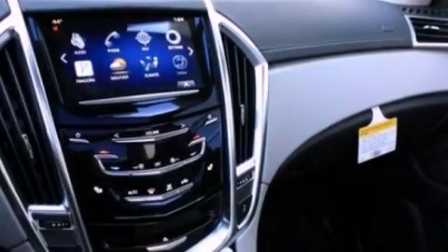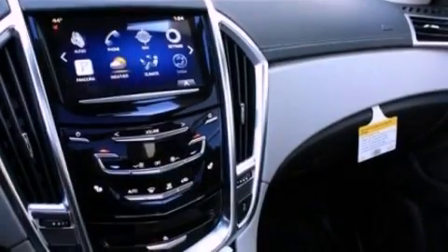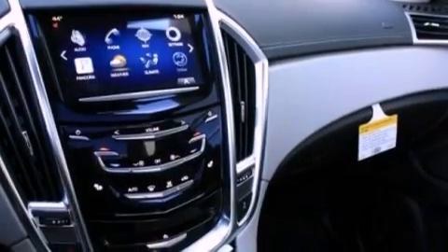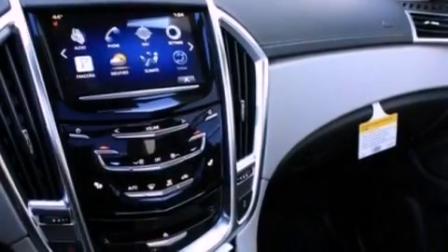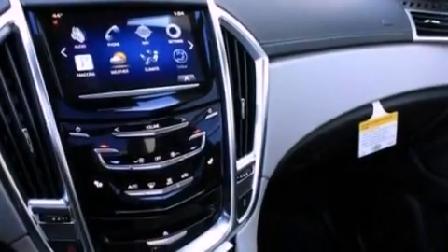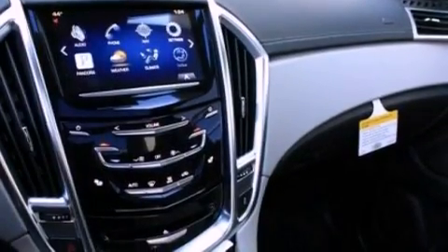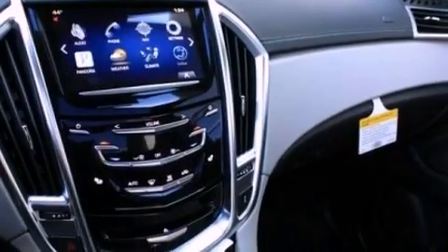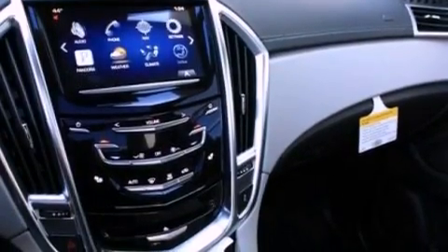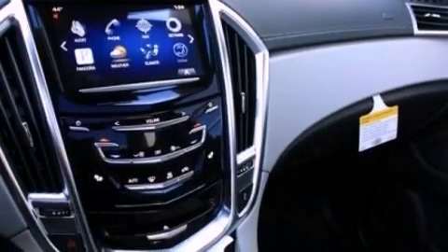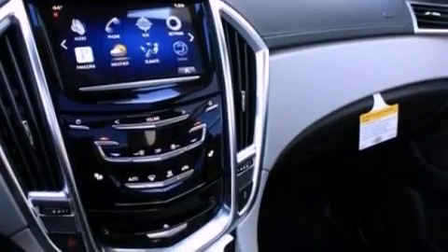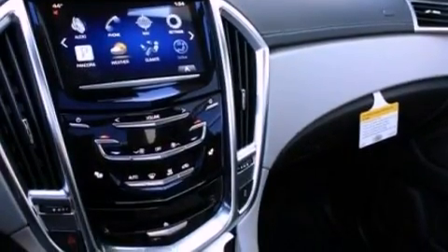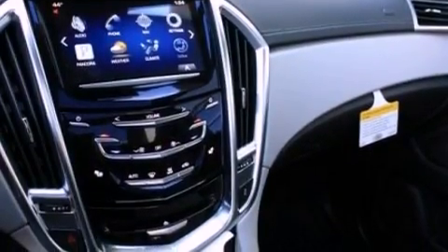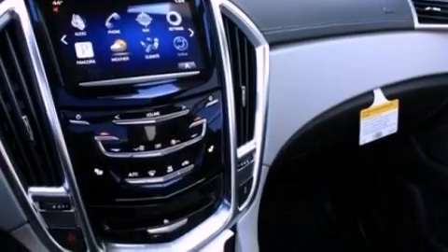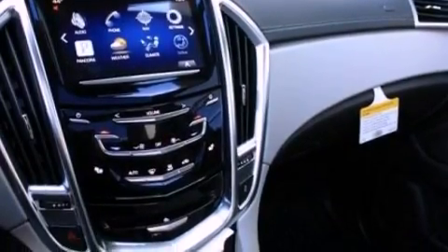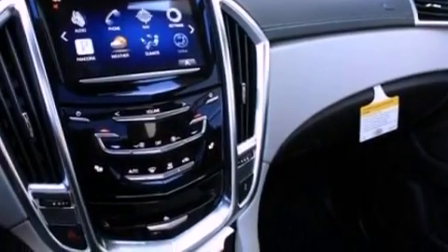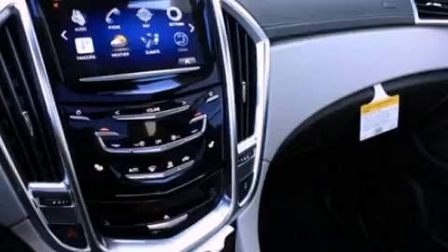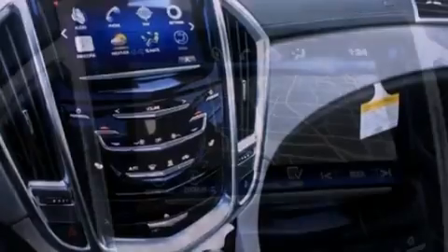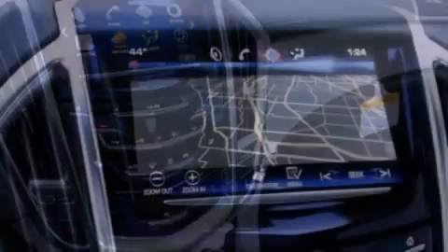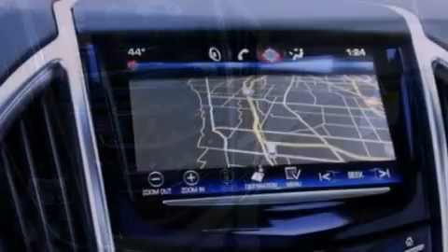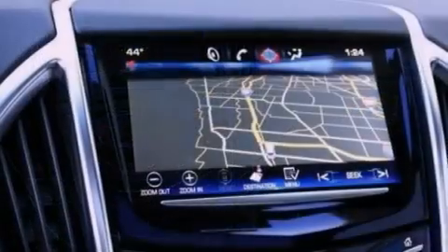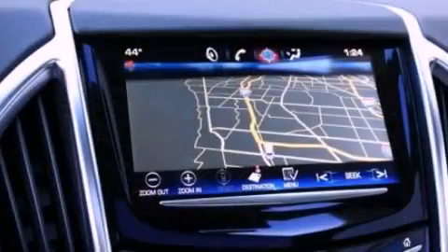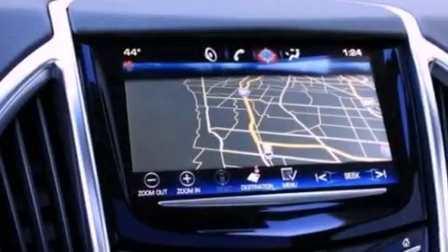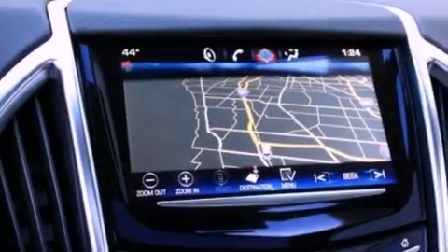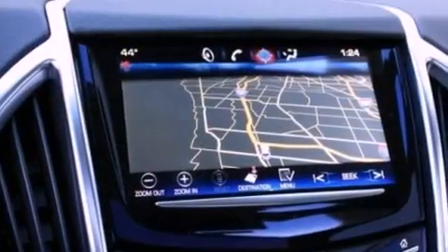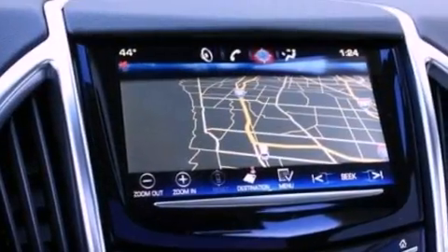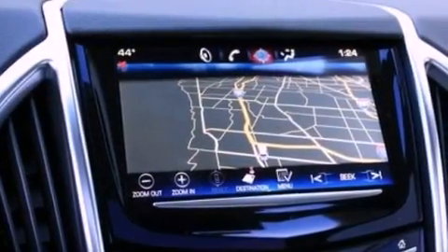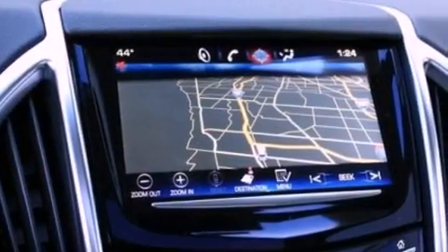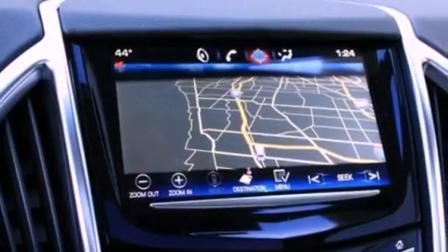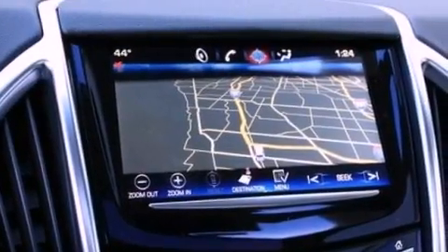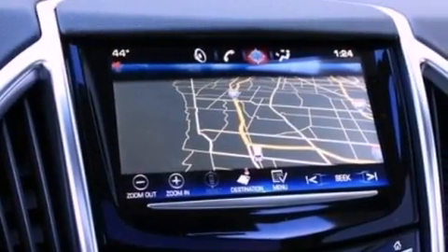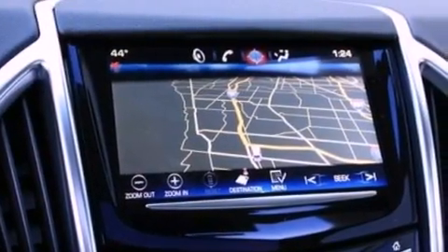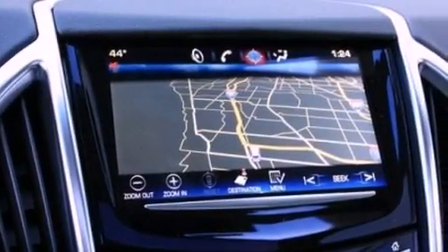Xenon headlights, a rear-view camera, and a sunroof enables you to fill the cabin with fresh air at the push of a button.